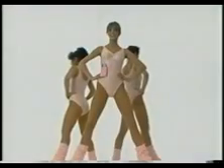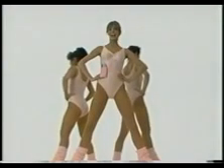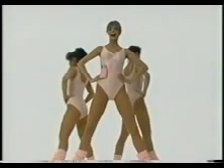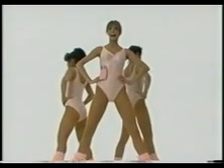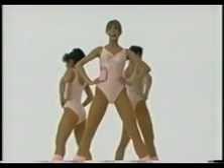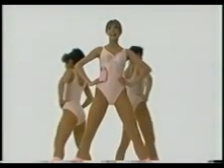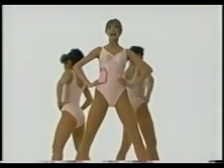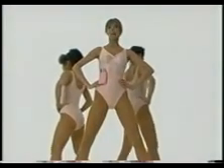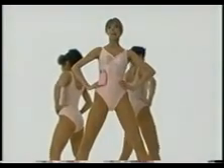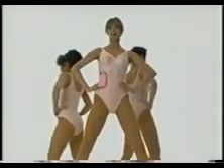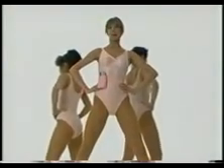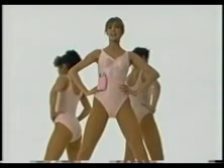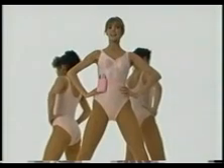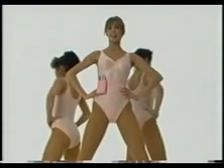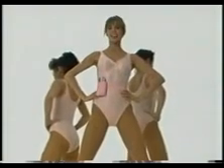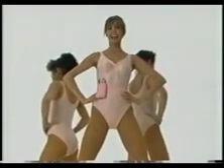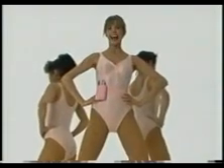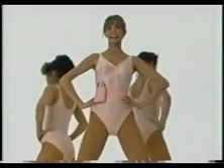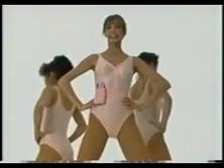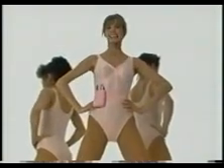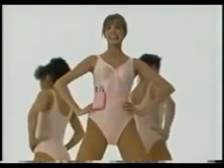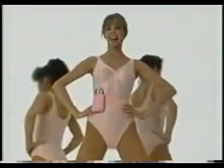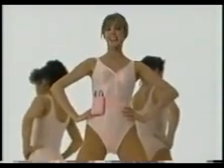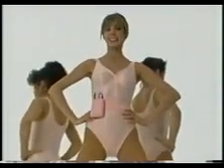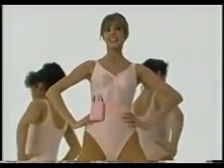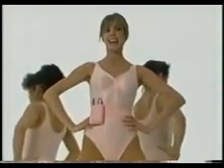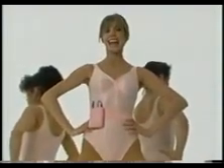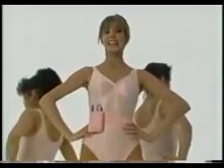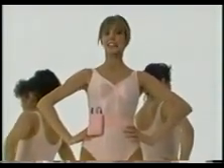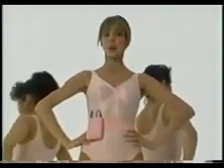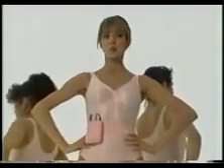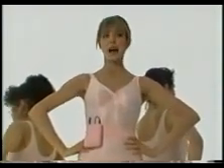Hi, I'm Nicole. Welcome to our class. Stand tall and straight. Let's warm up.